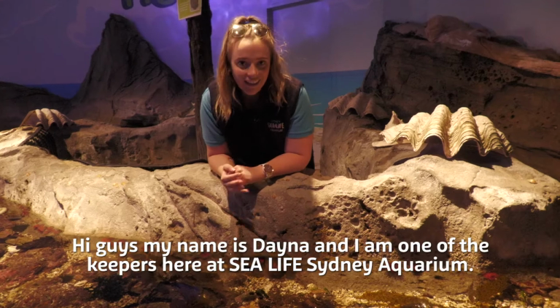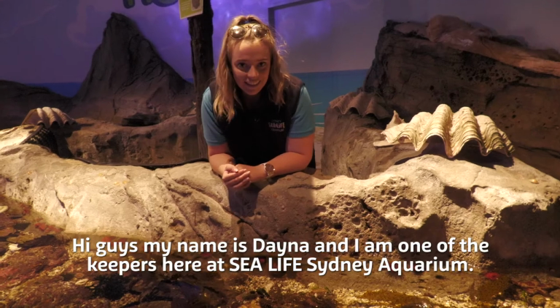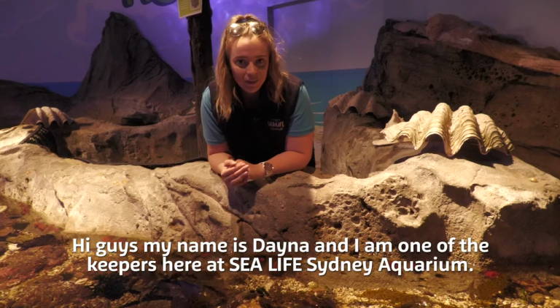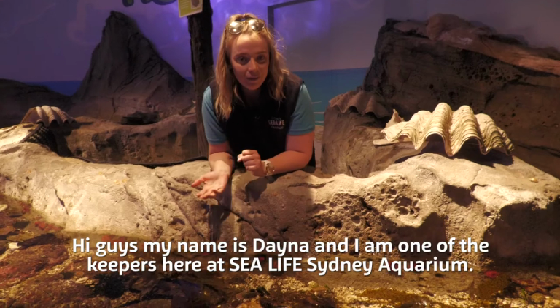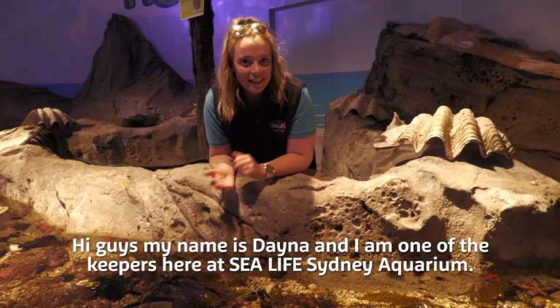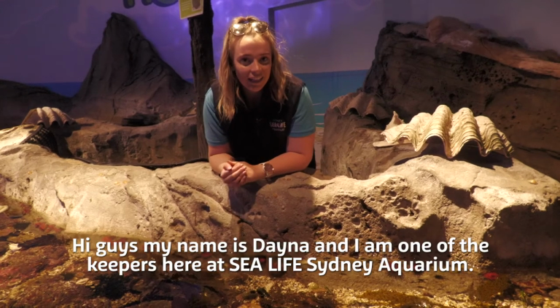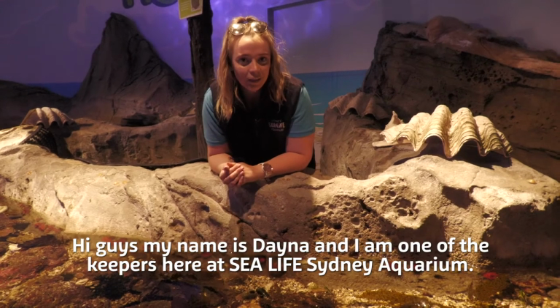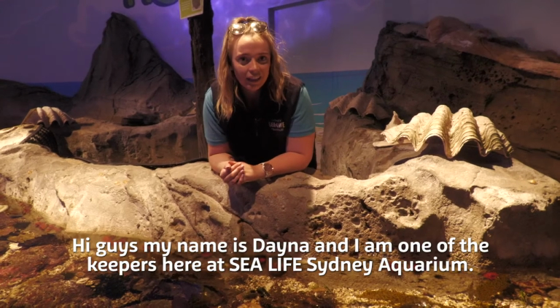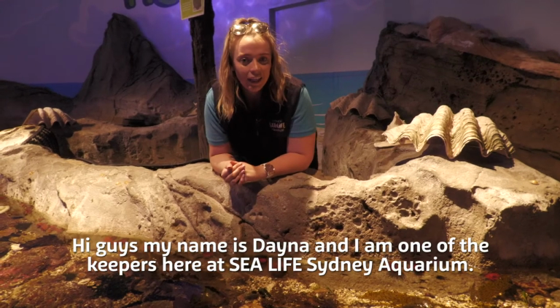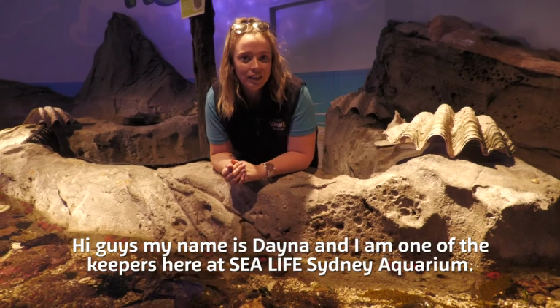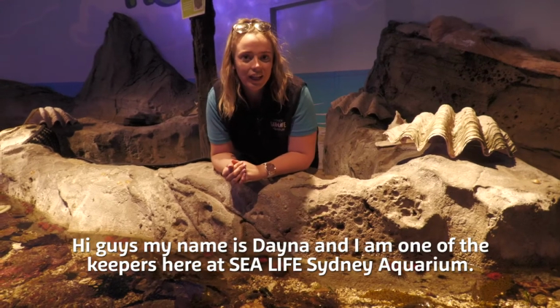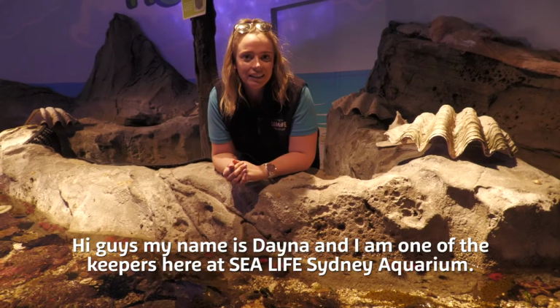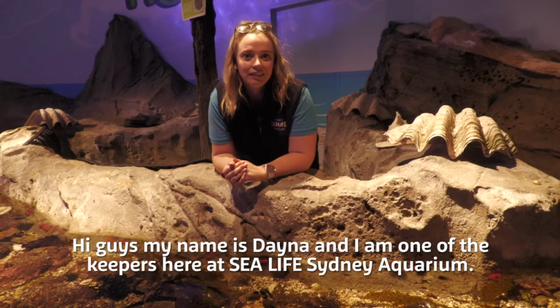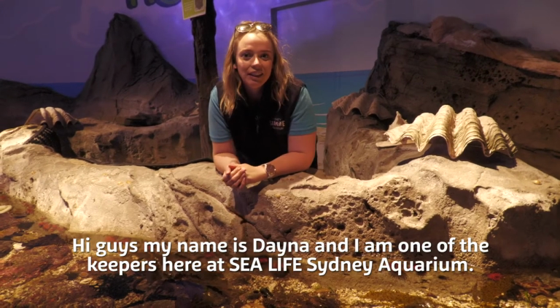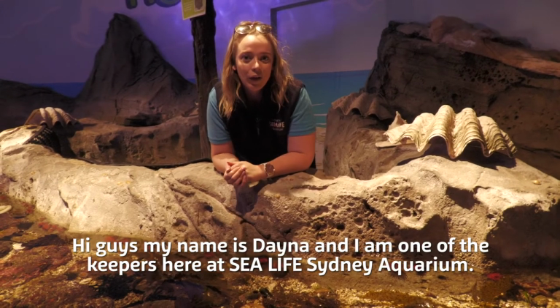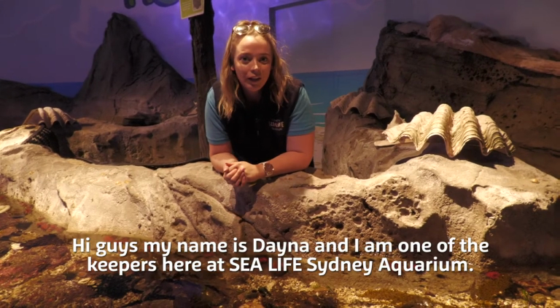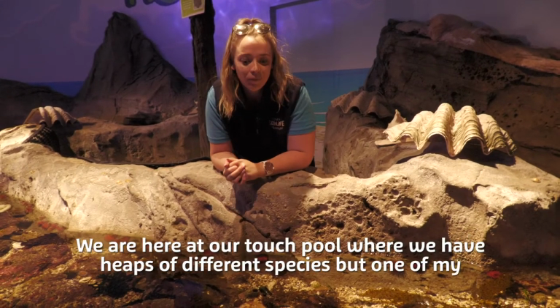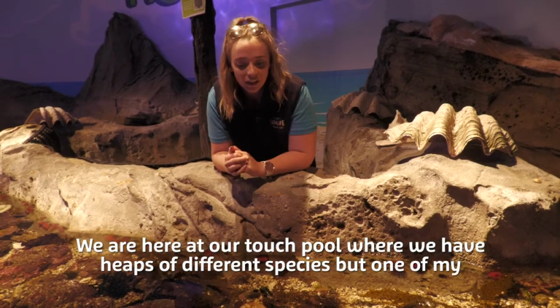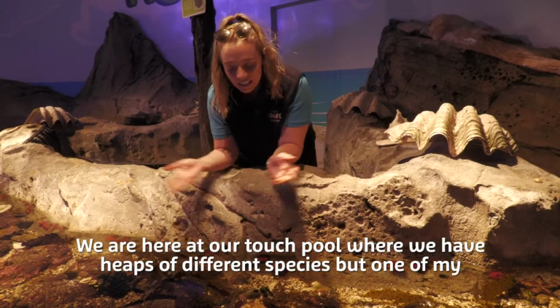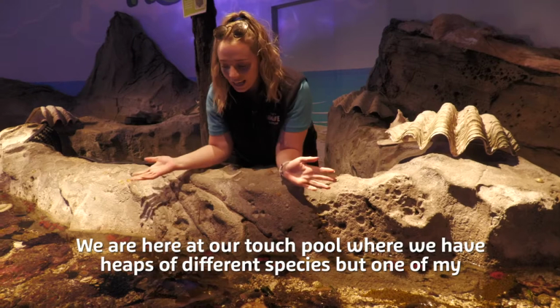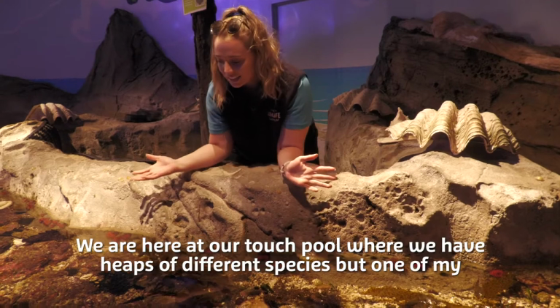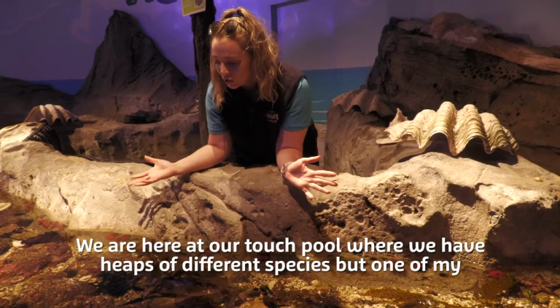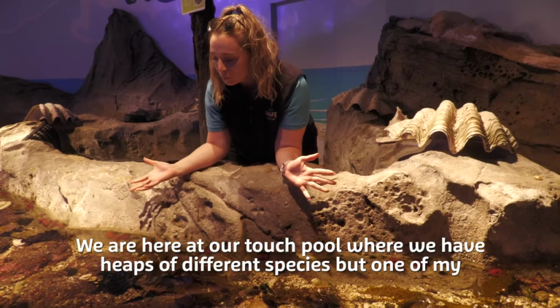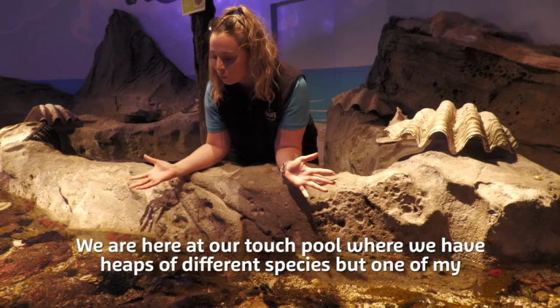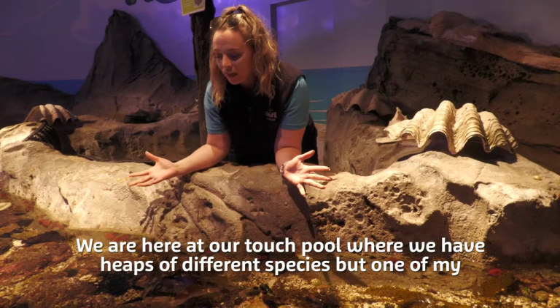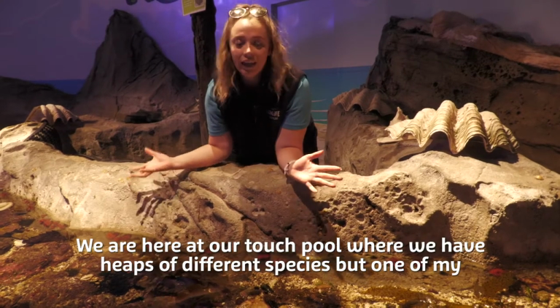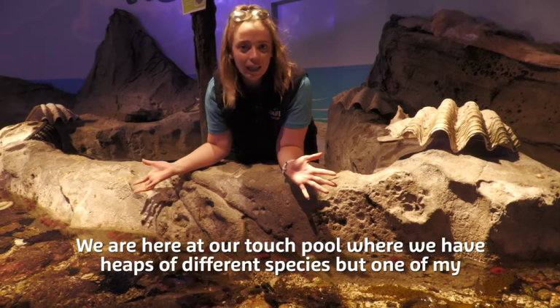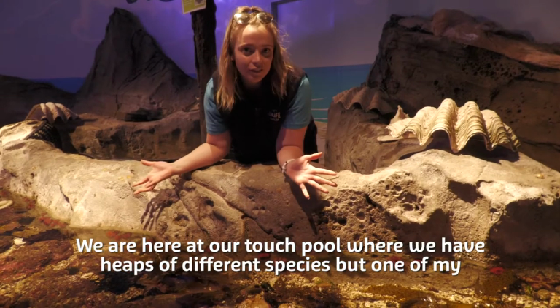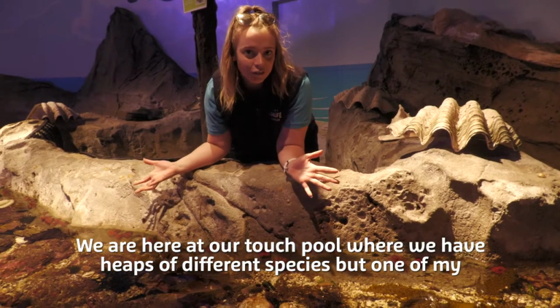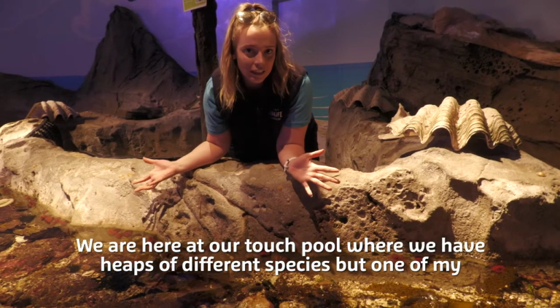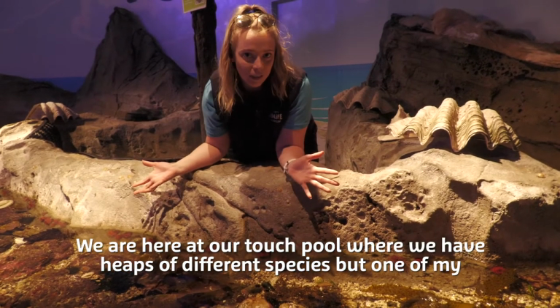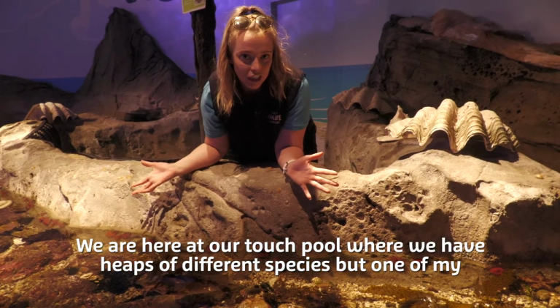Hi guys, my name is Dana and I'm one of the keepers here at Sea Life Sydney Aquarium. We're here at our touch pool where we have heaps of different species.